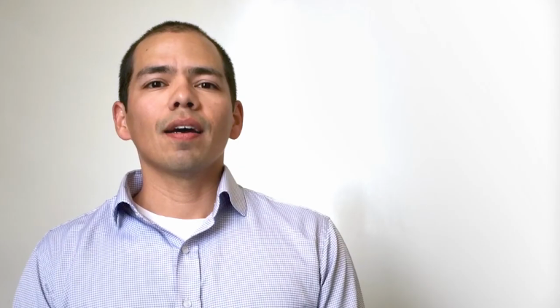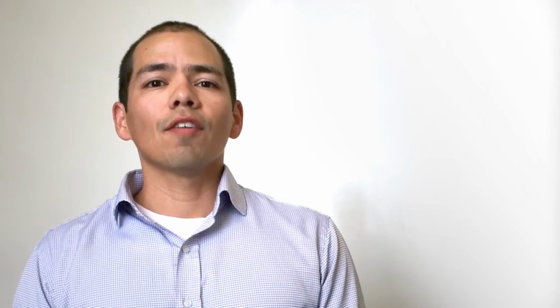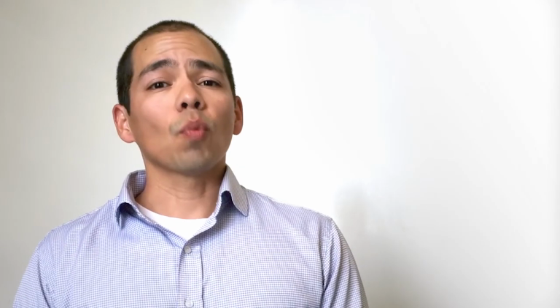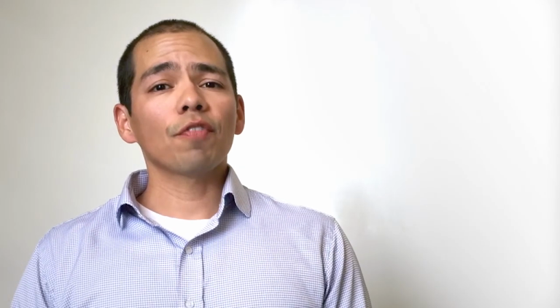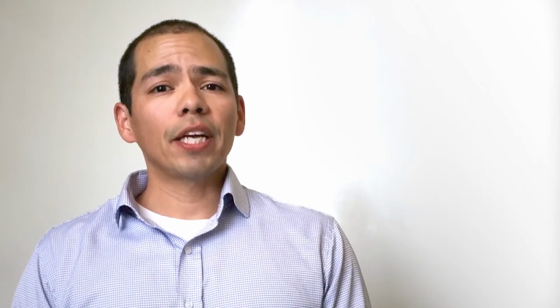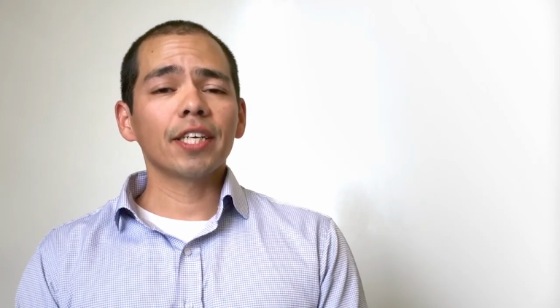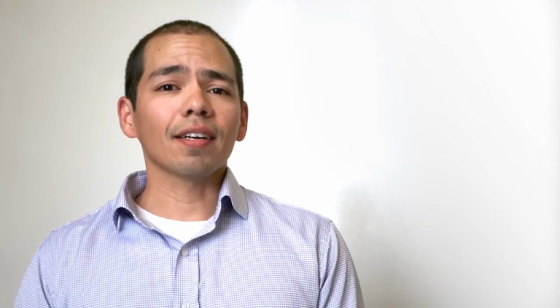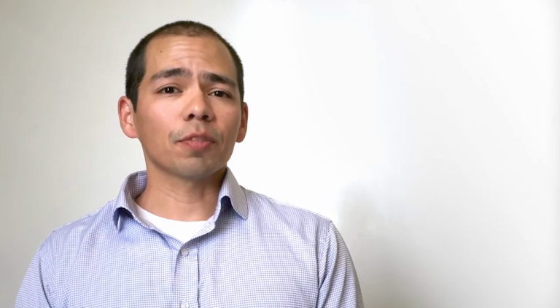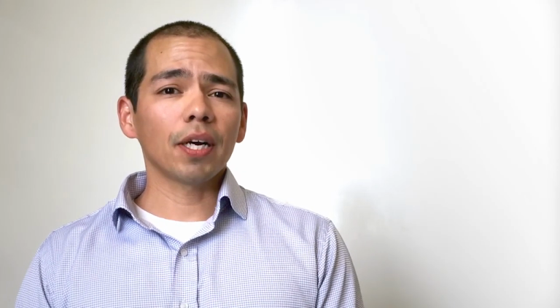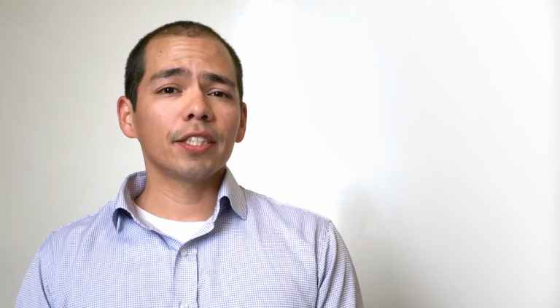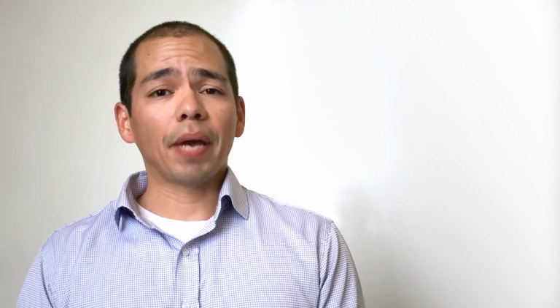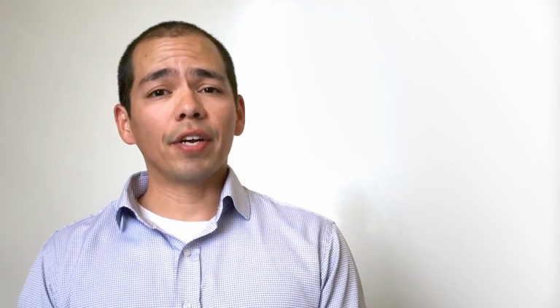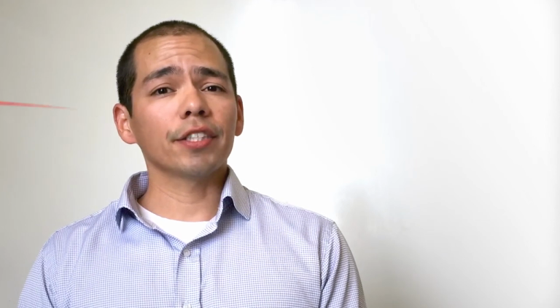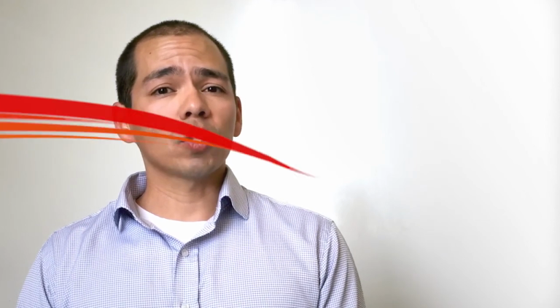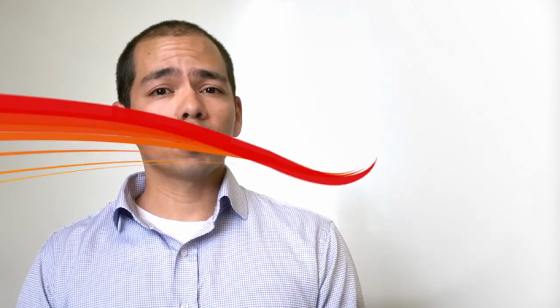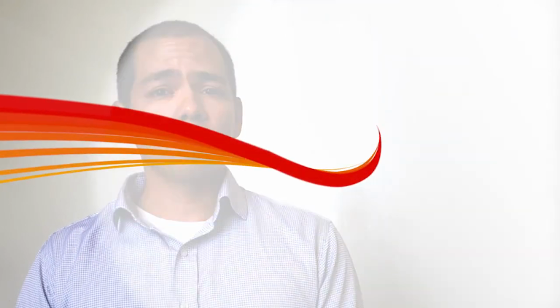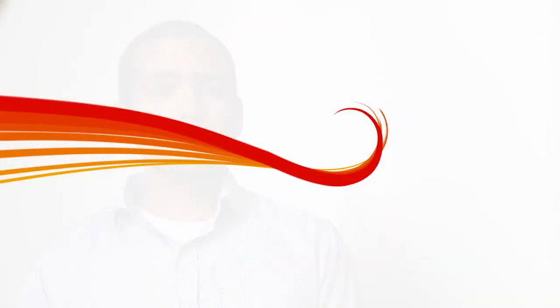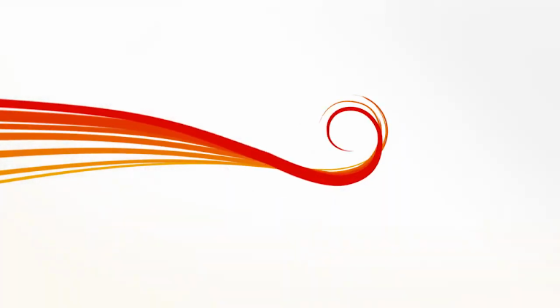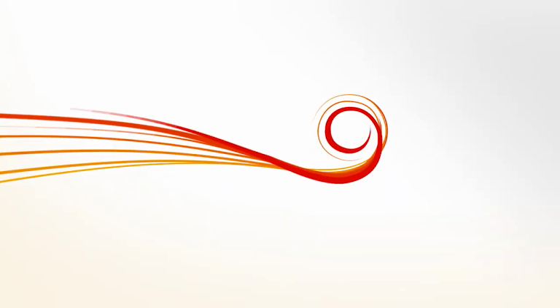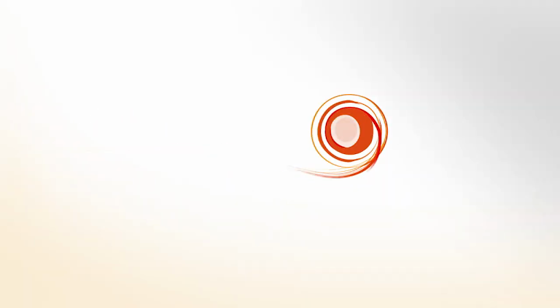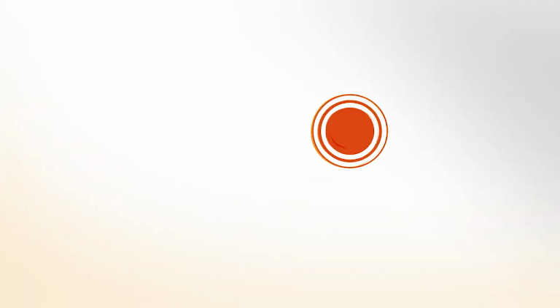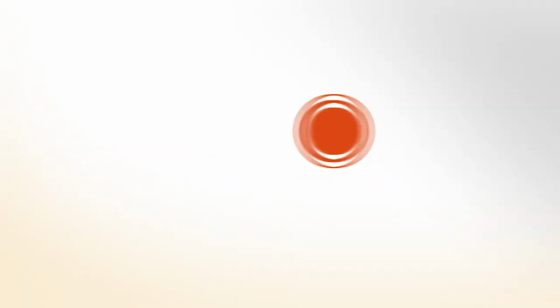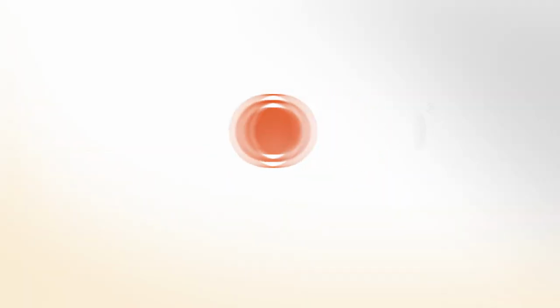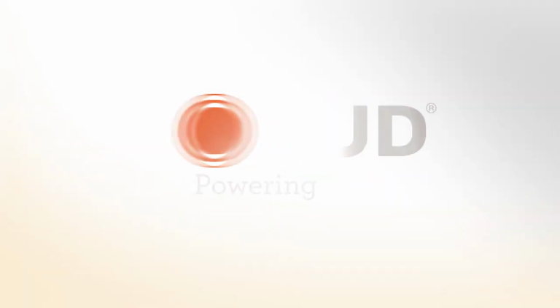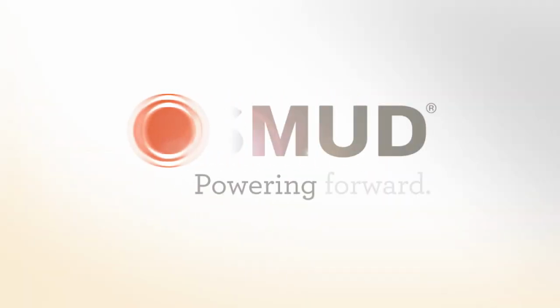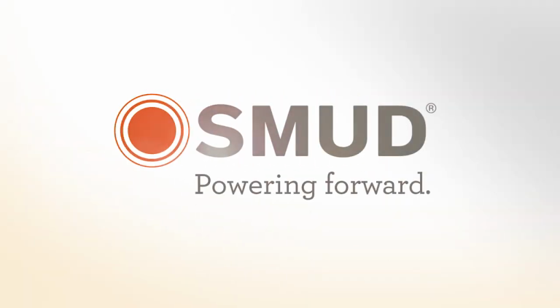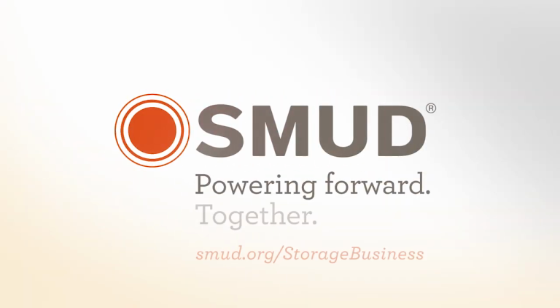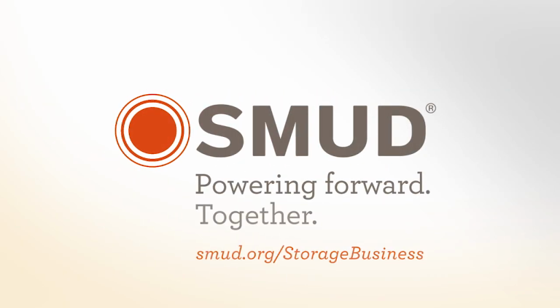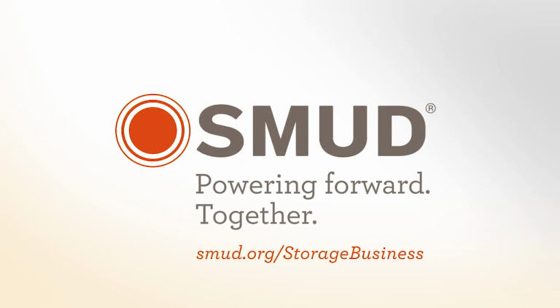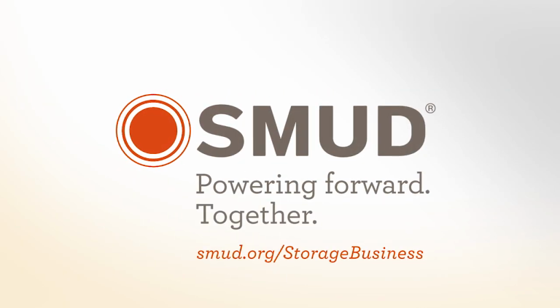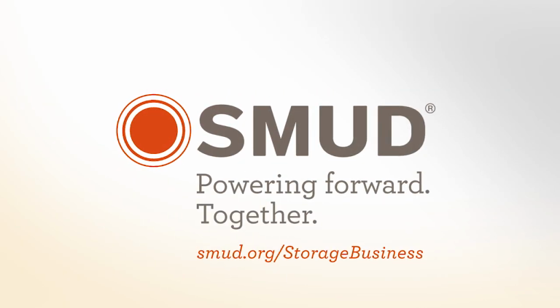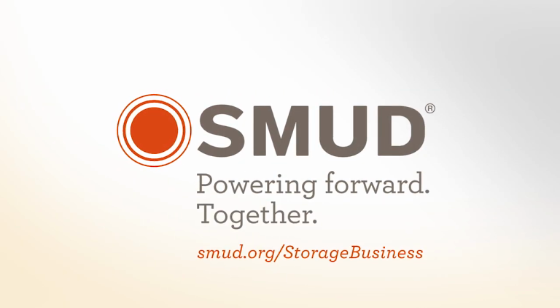For more information on SMUD's battery energy storage programs, visit smud.org/storagebusiness.